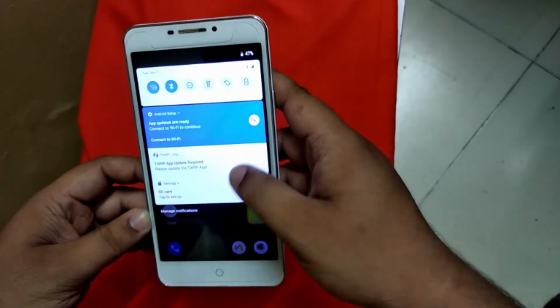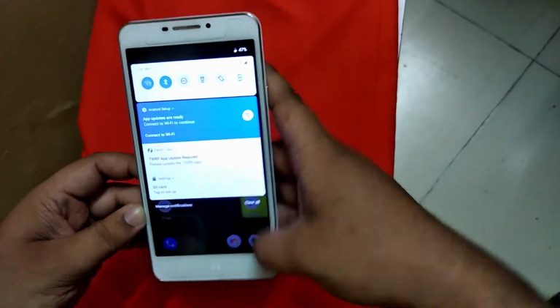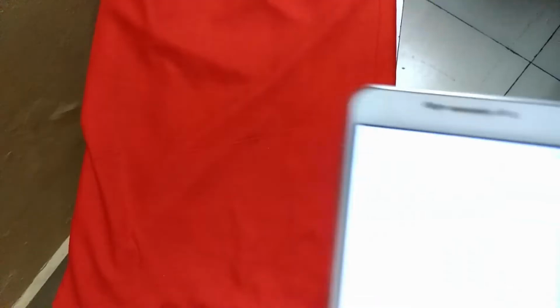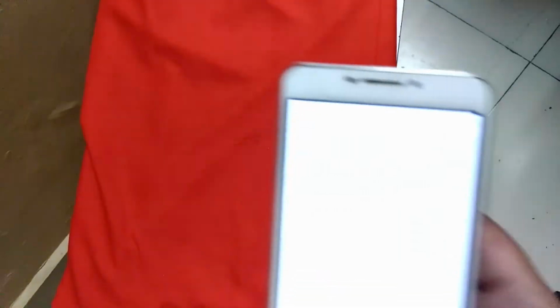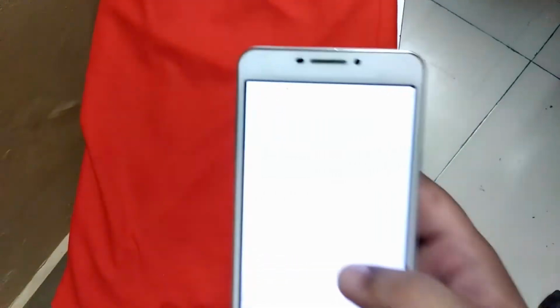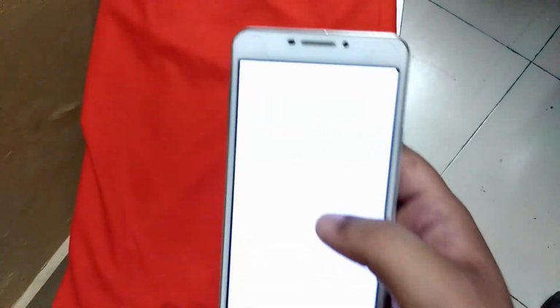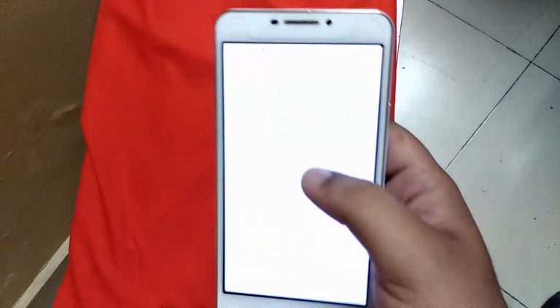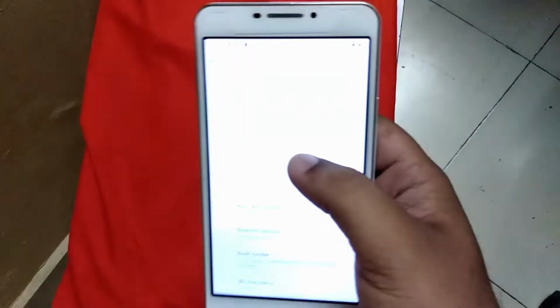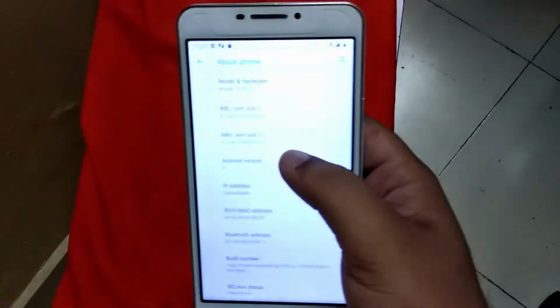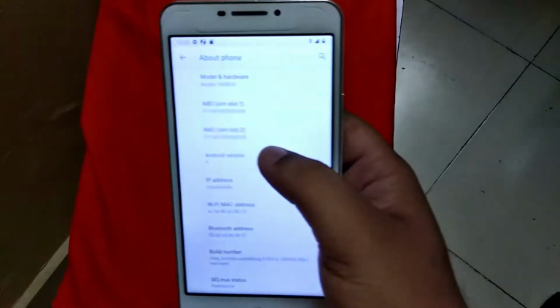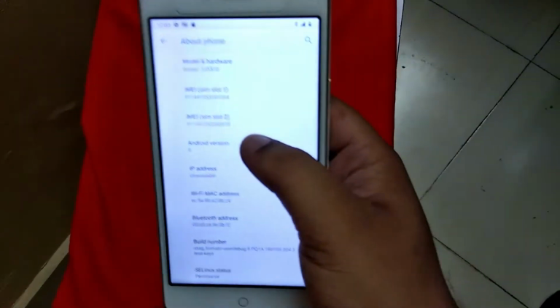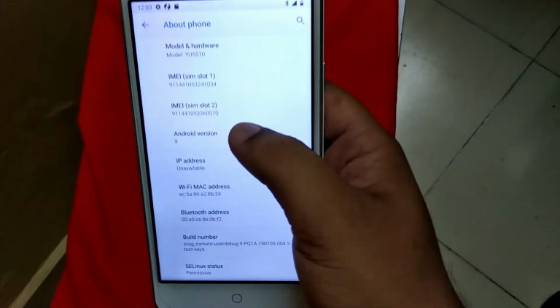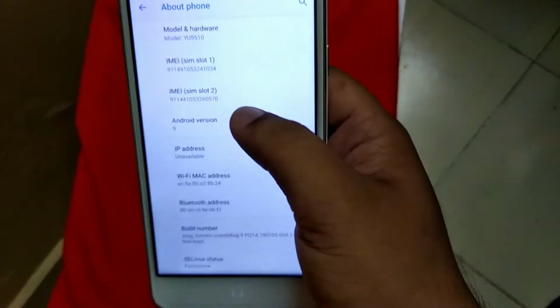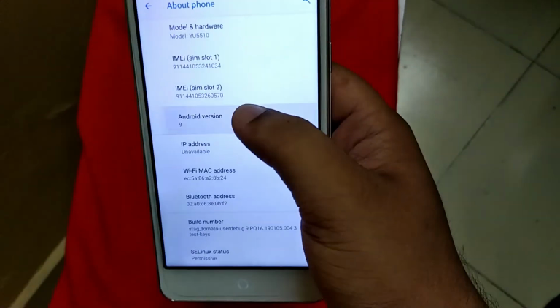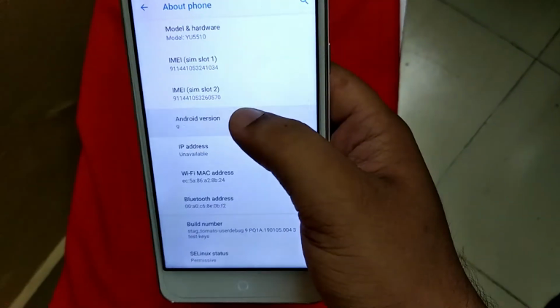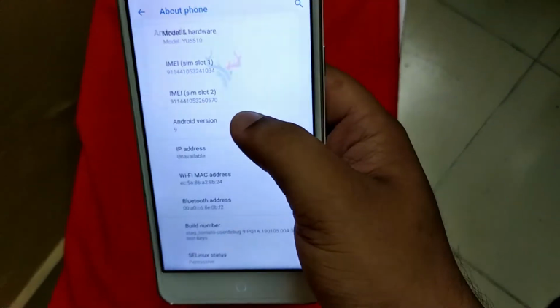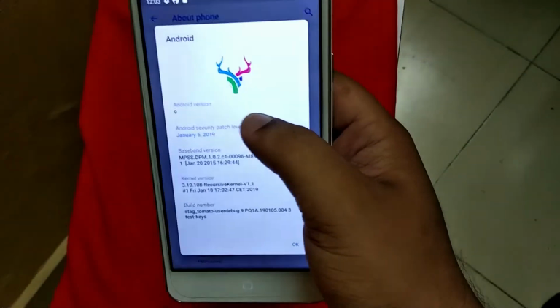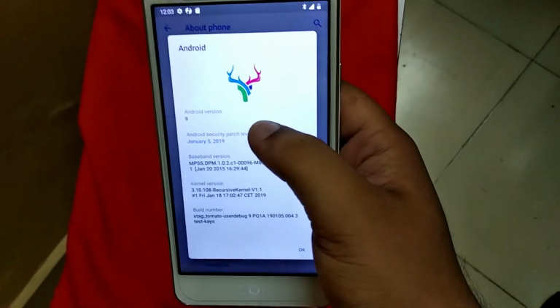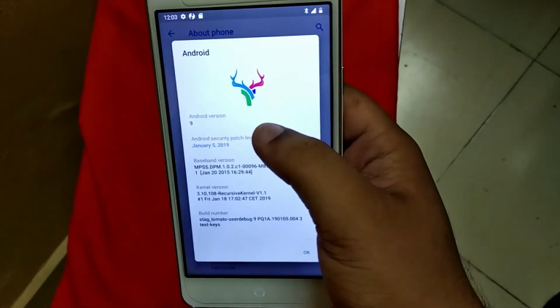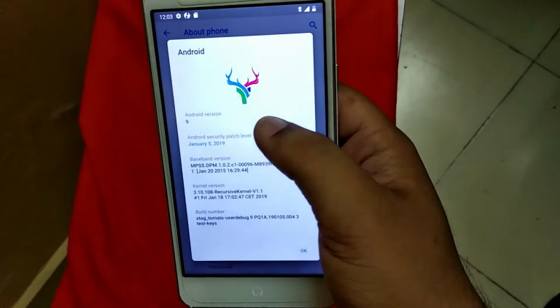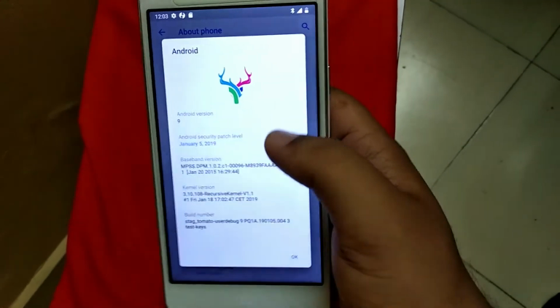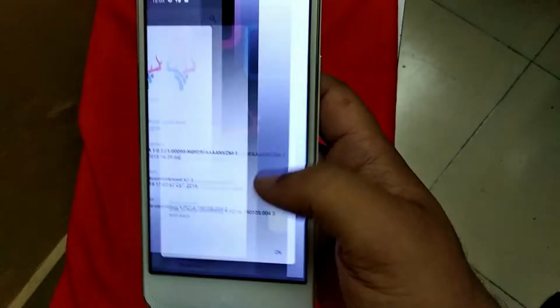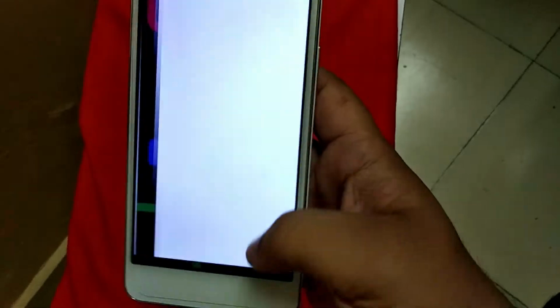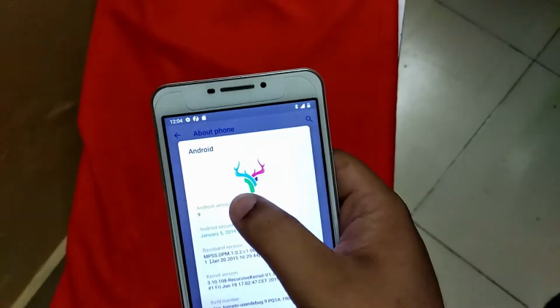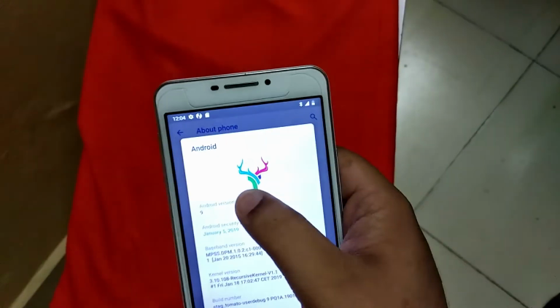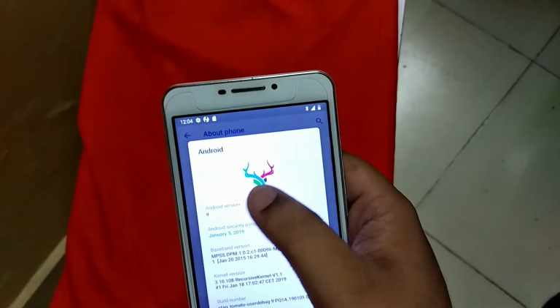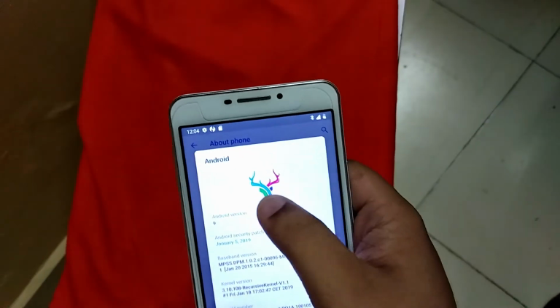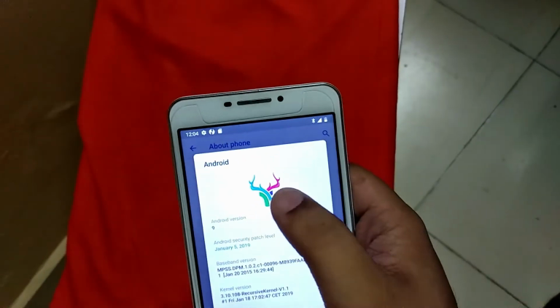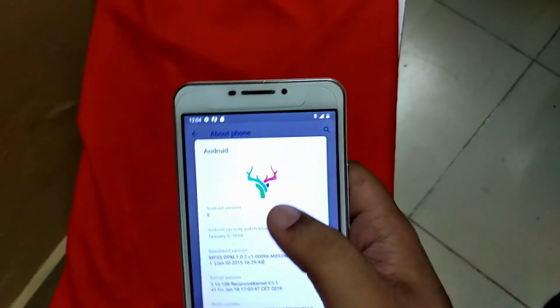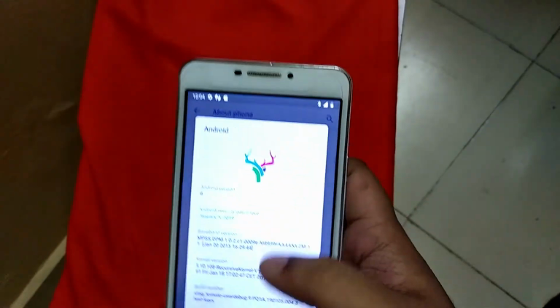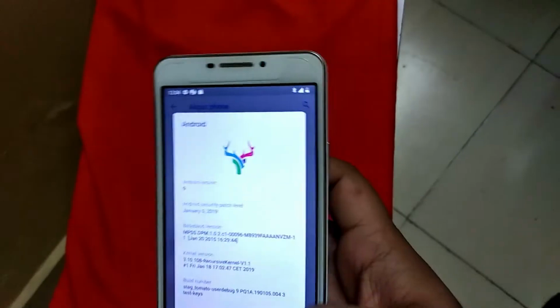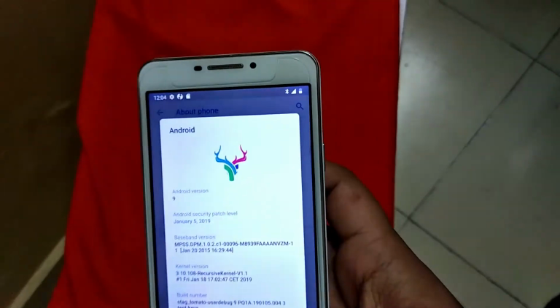Now let's check the about phone of this device — it is running on Android 9 Pi.